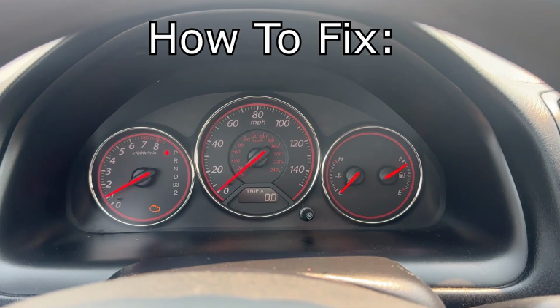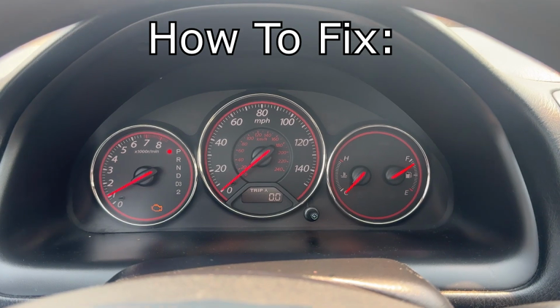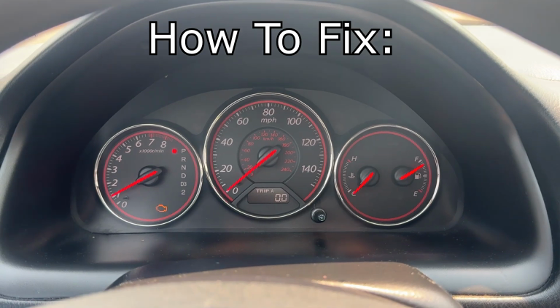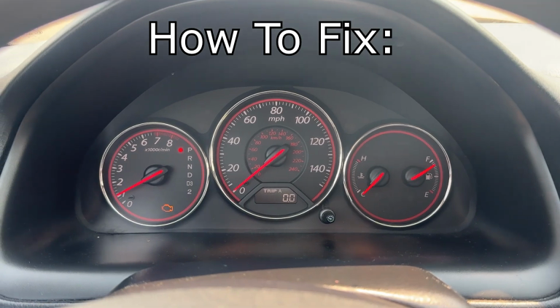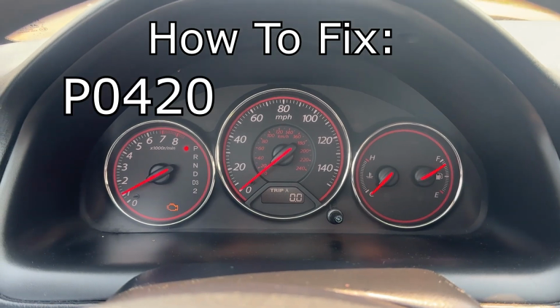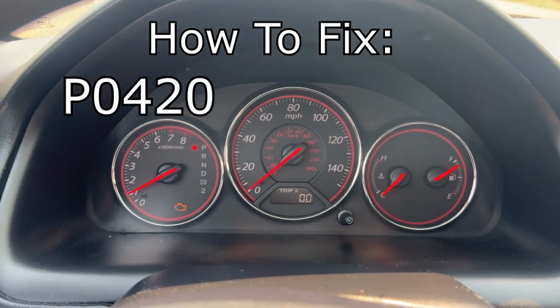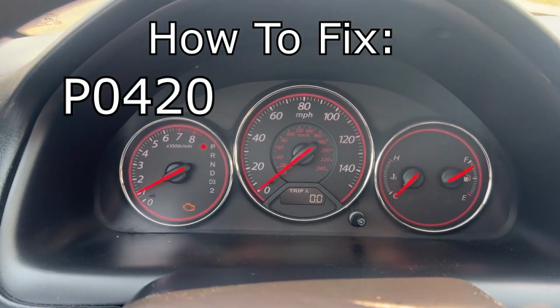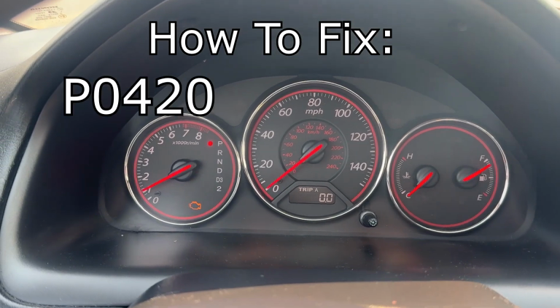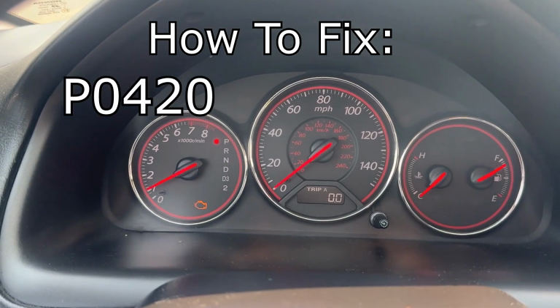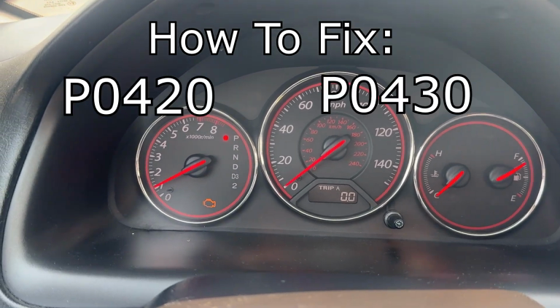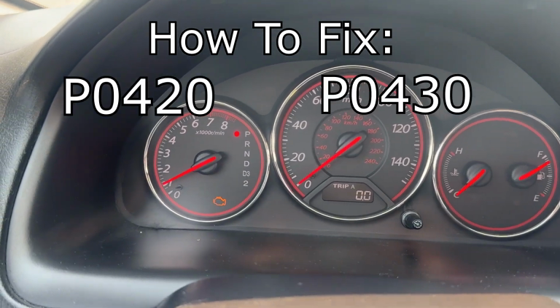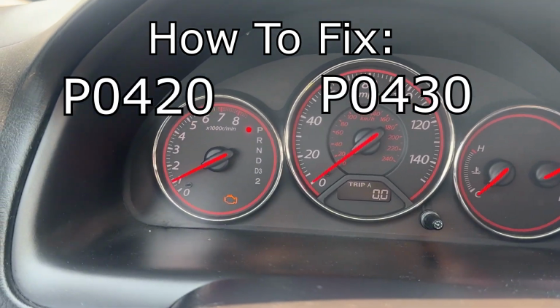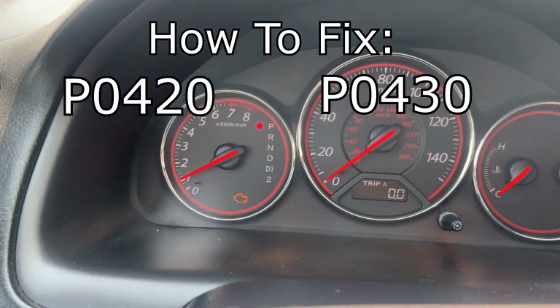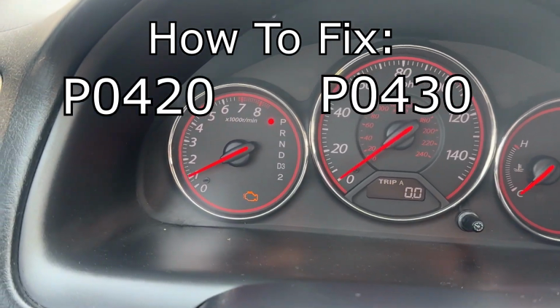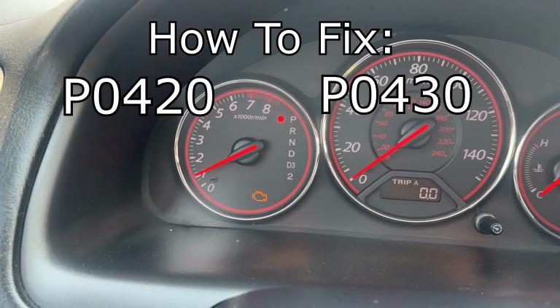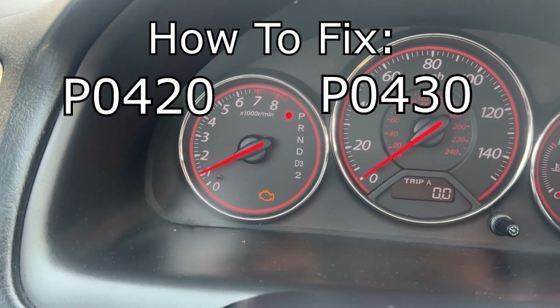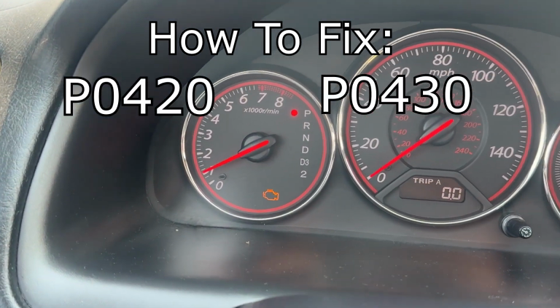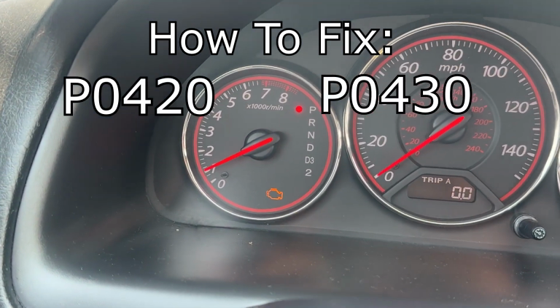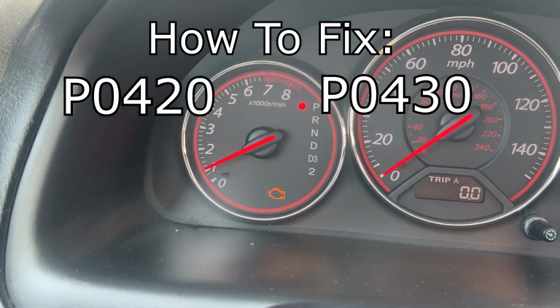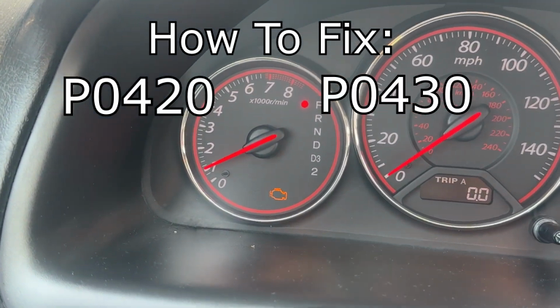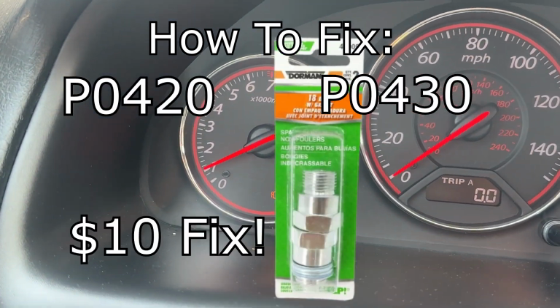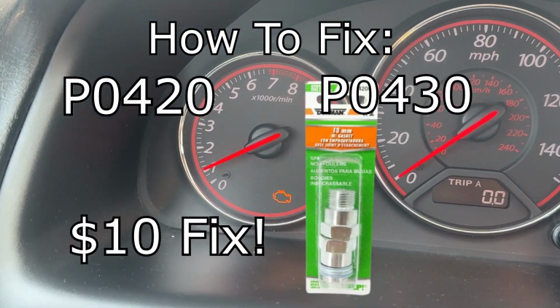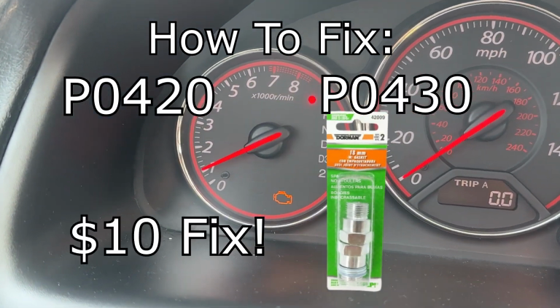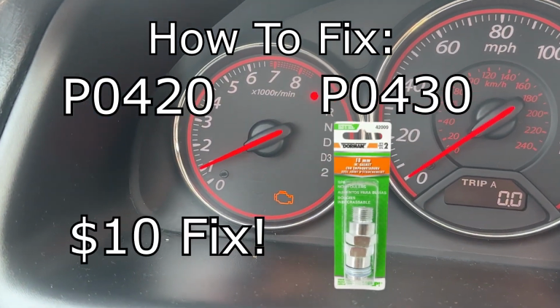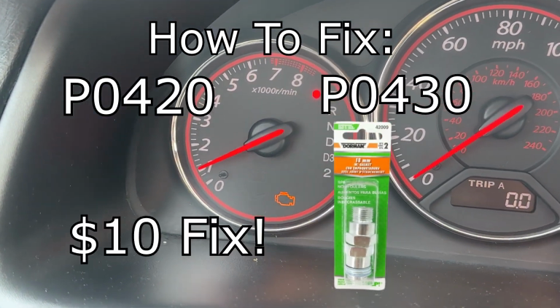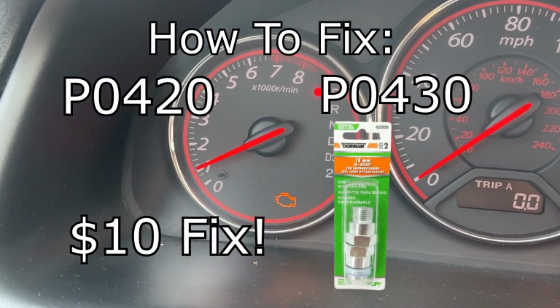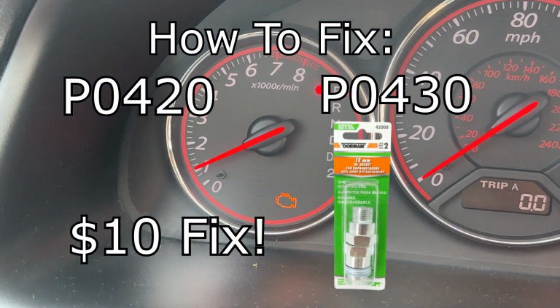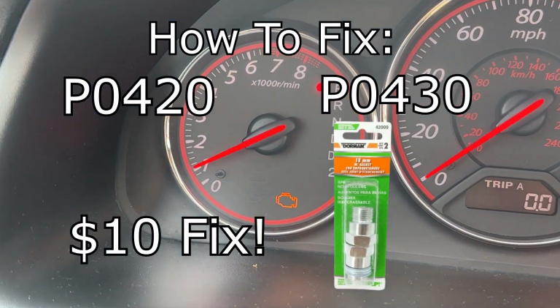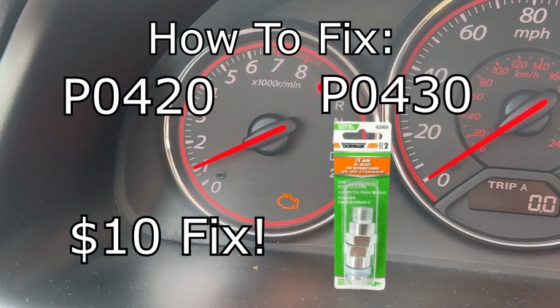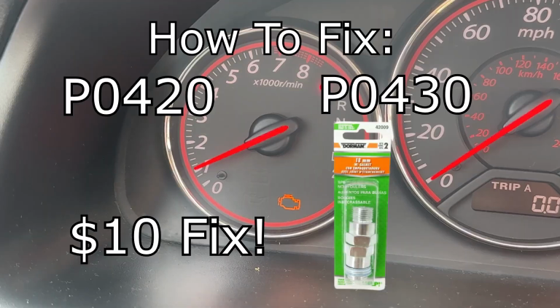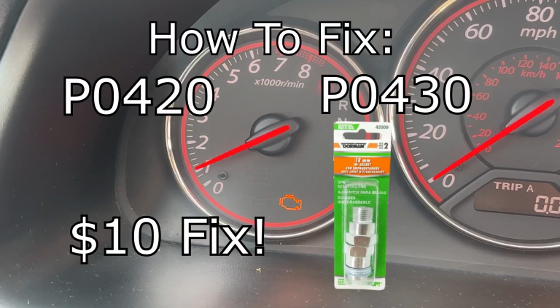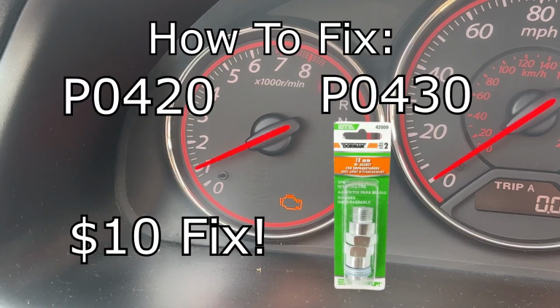If you have a P0420 or P0430 check engine light, here's how you can fix it with a $10 part.